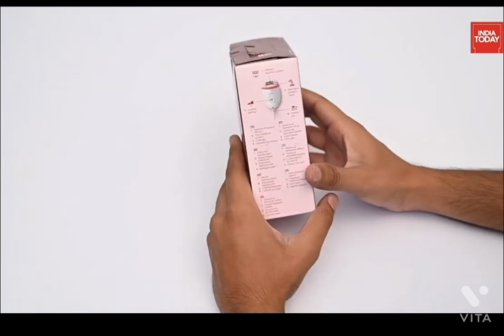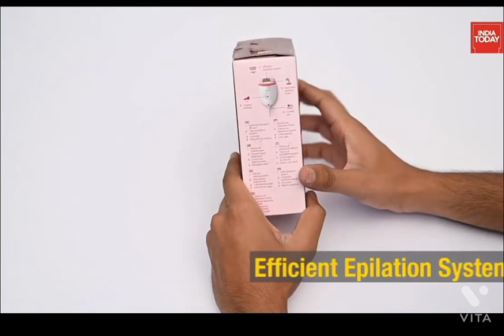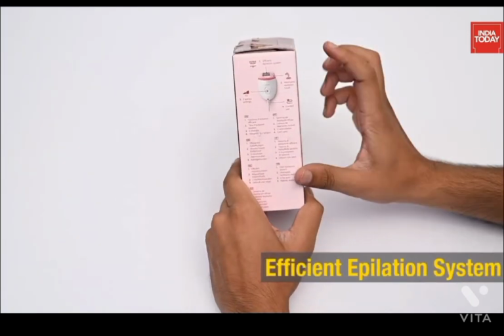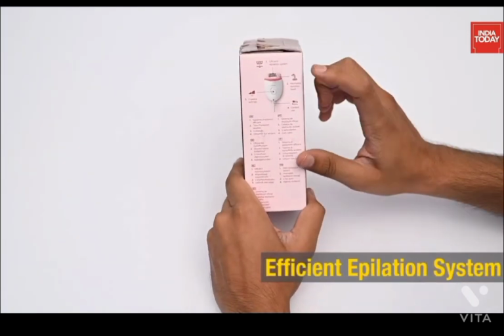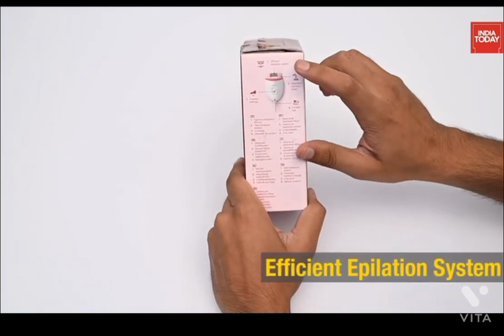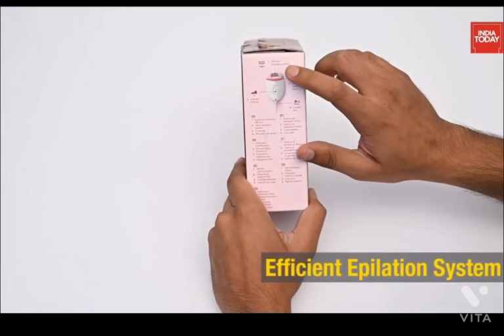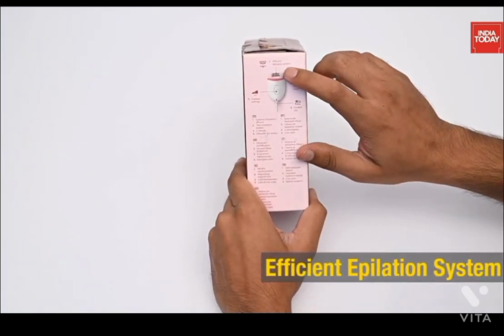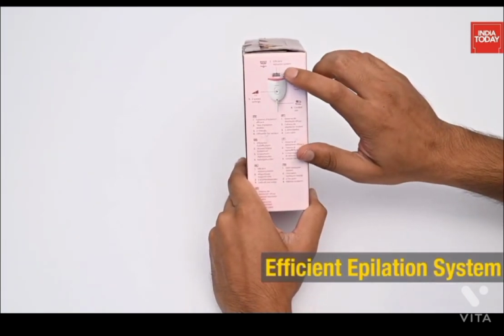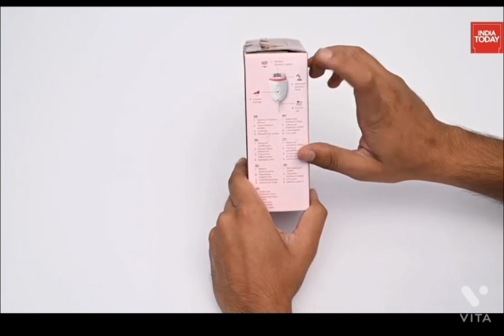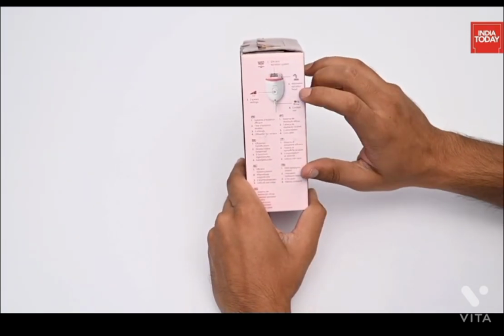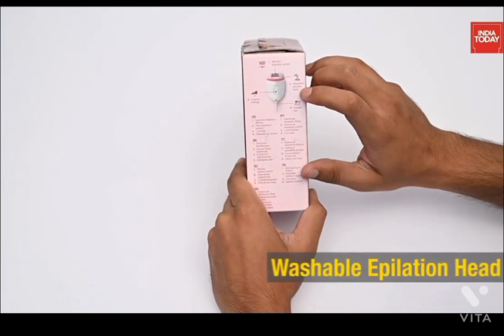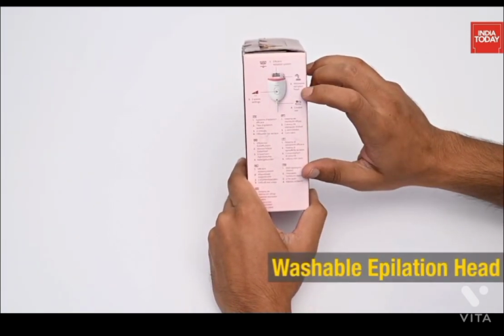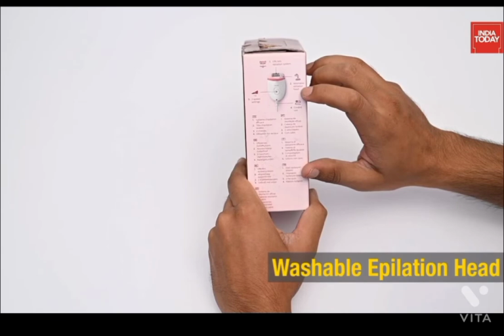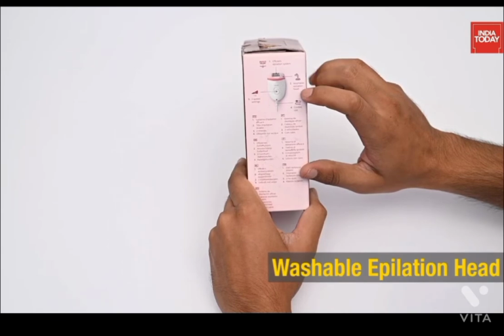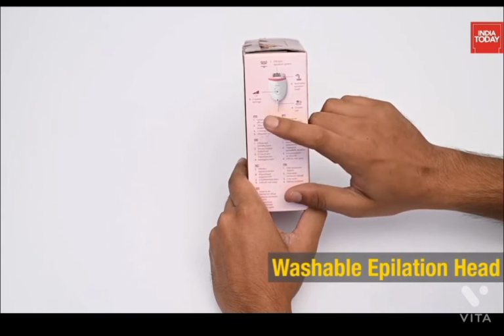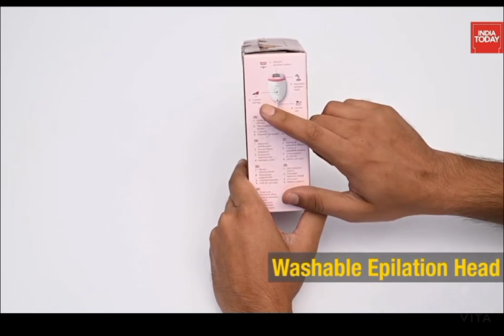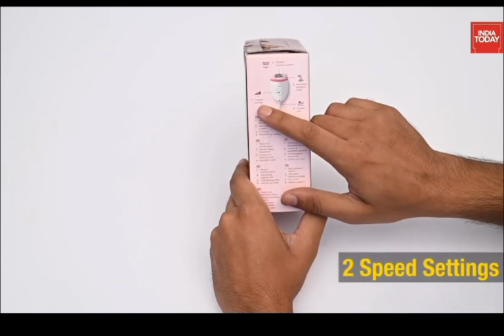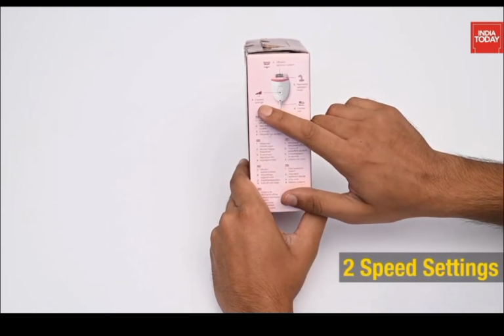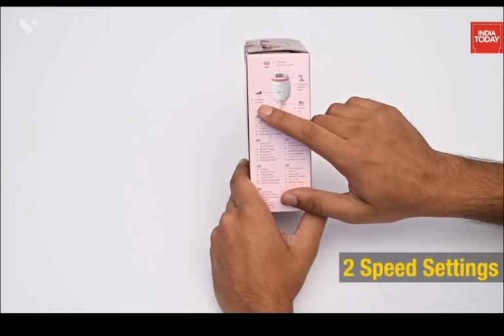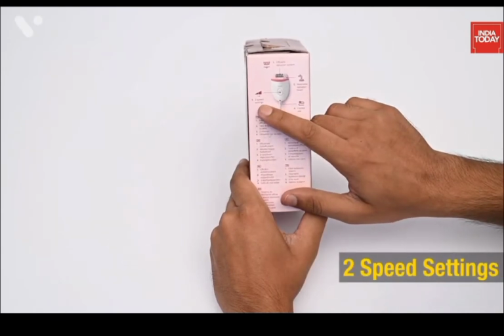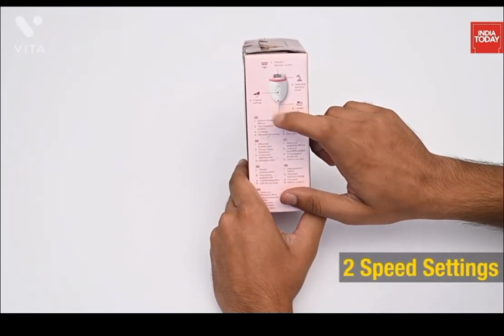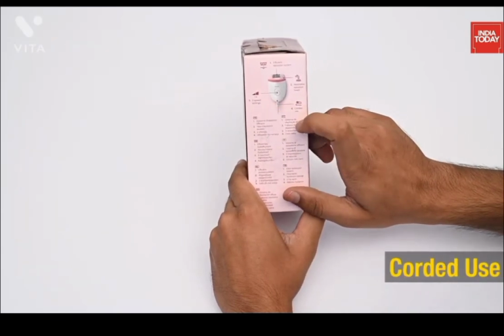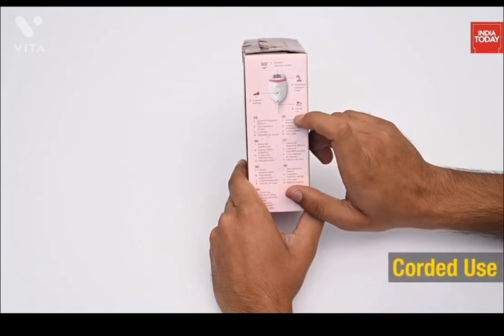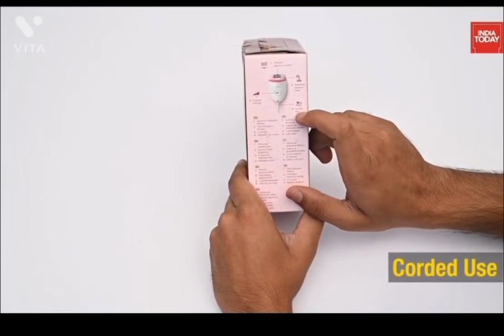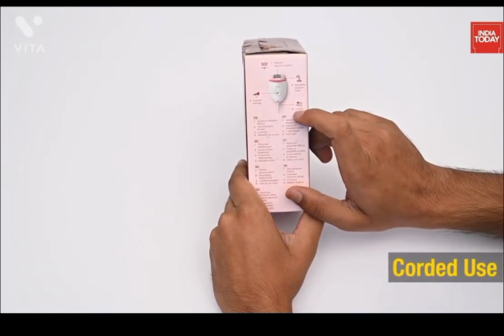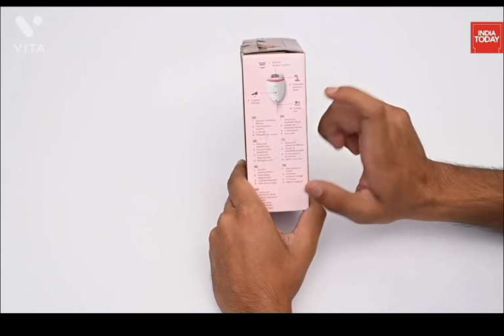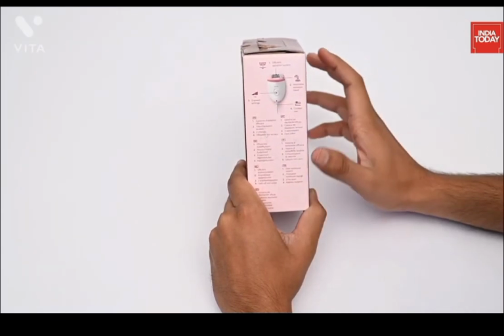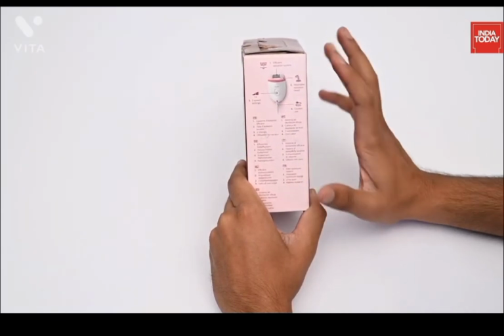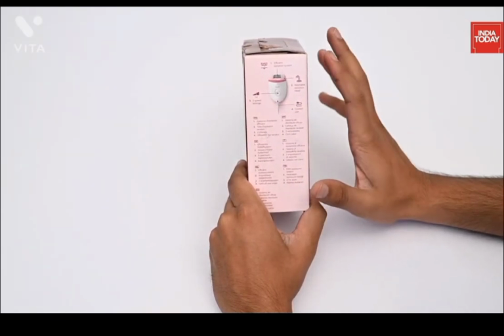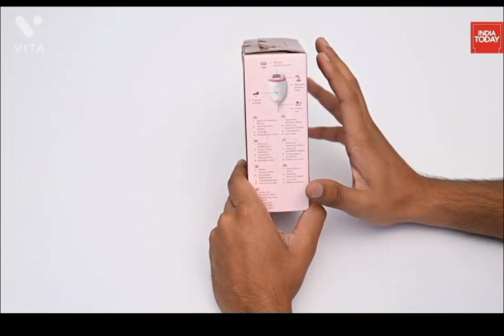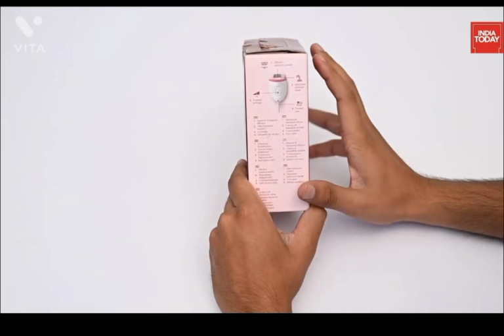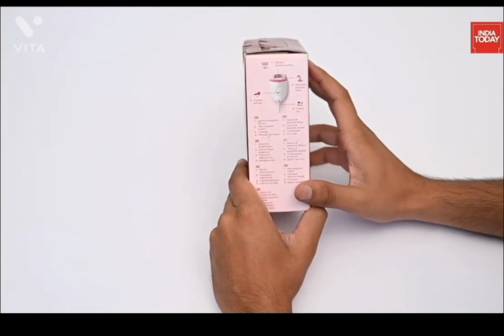It has an efficient epilation system, a washable epilation head, two speed settings, and corded use. So these are all the features listed on the box.